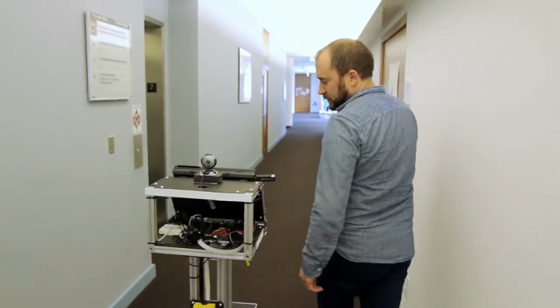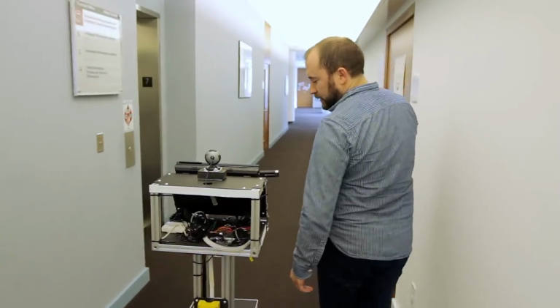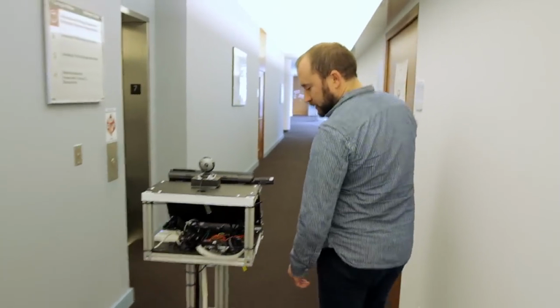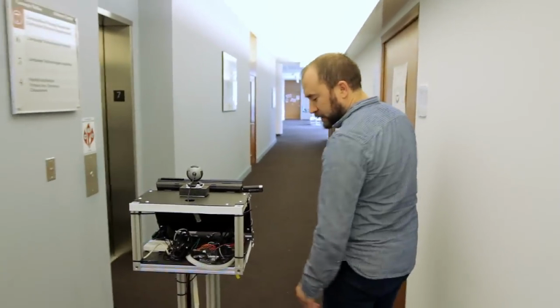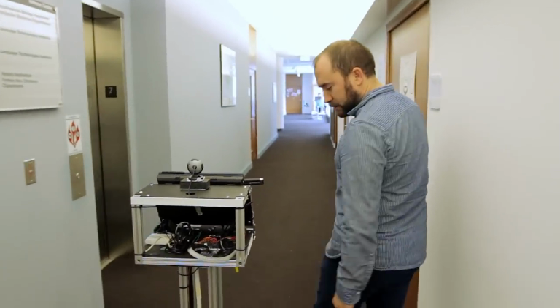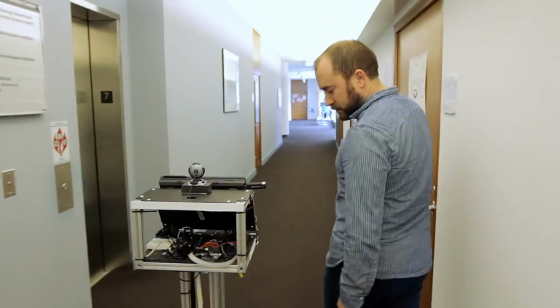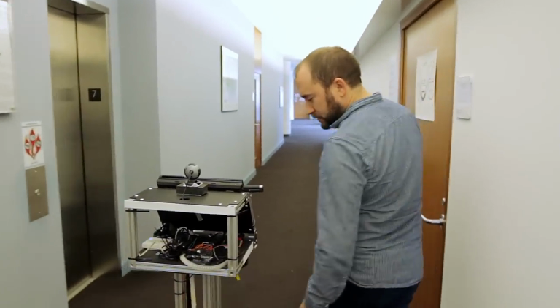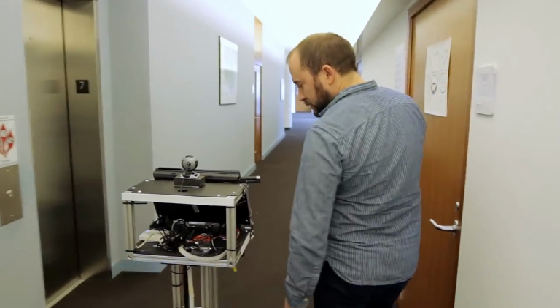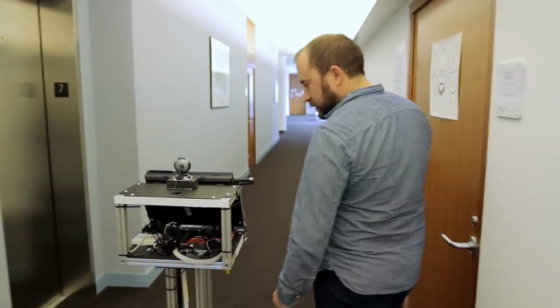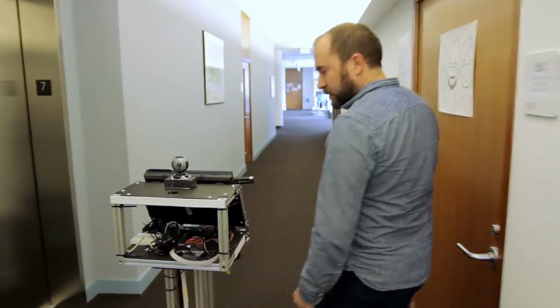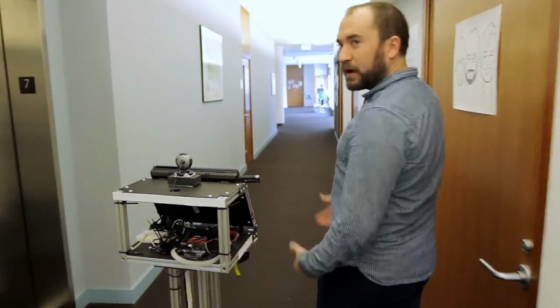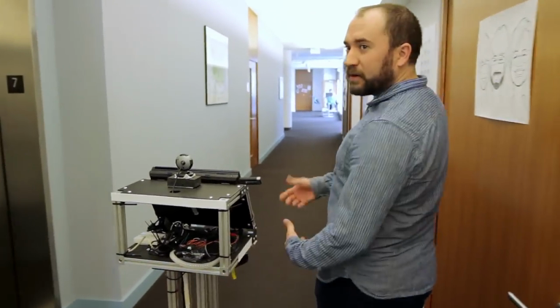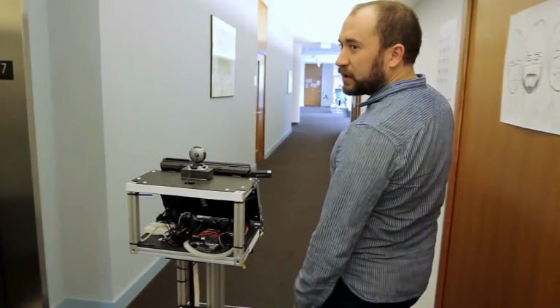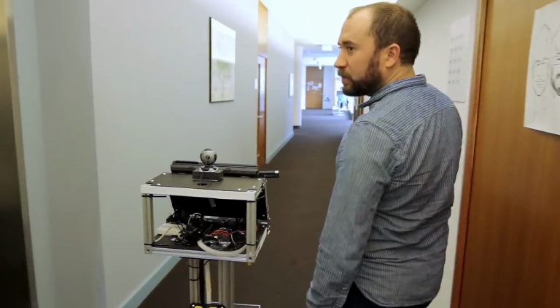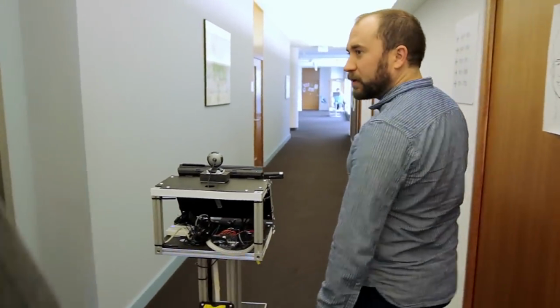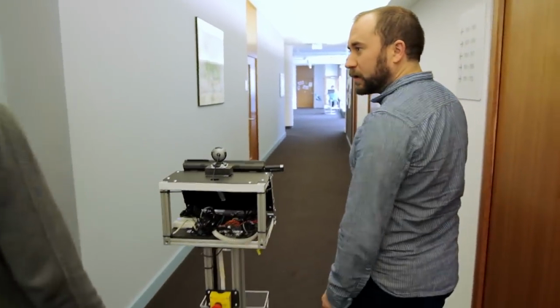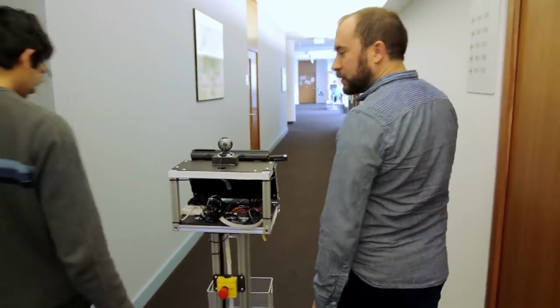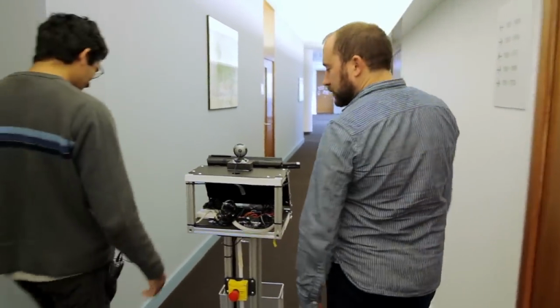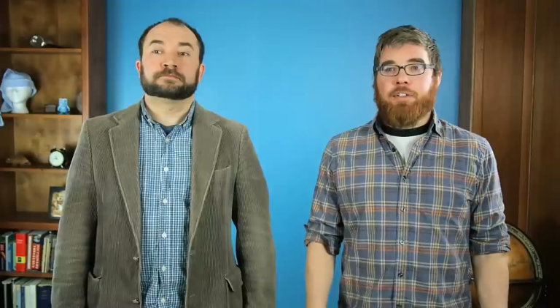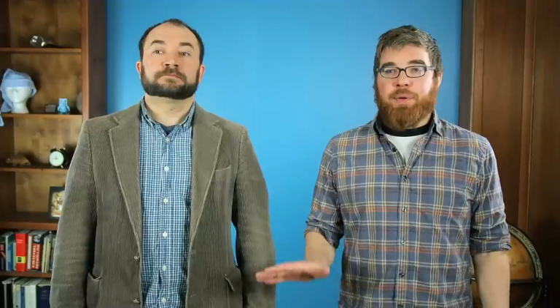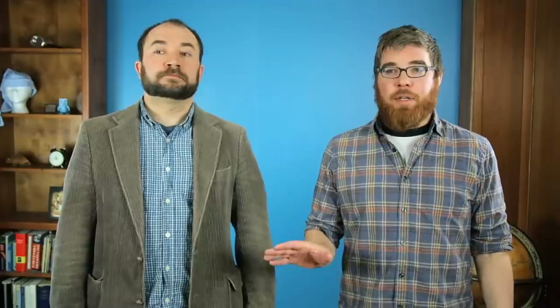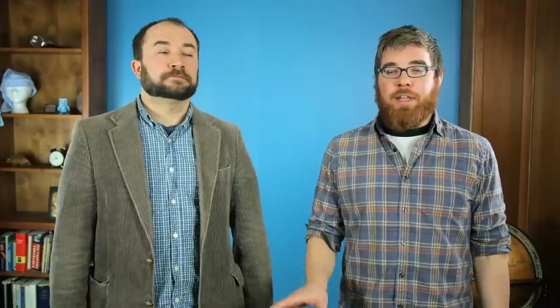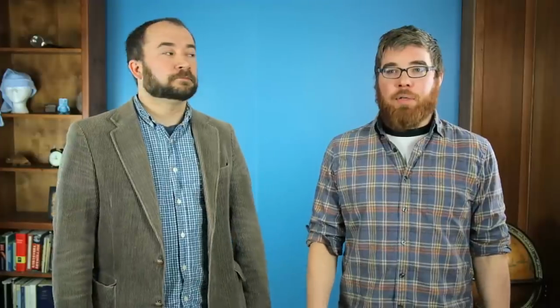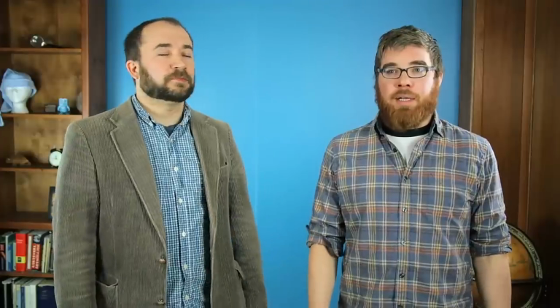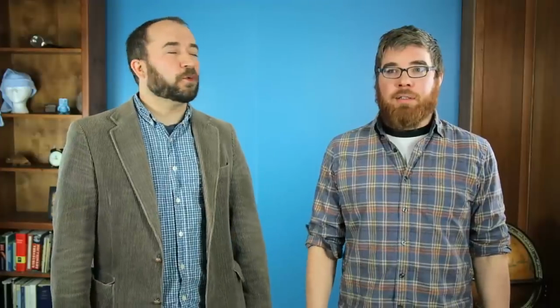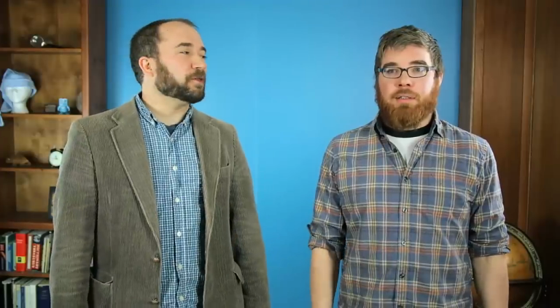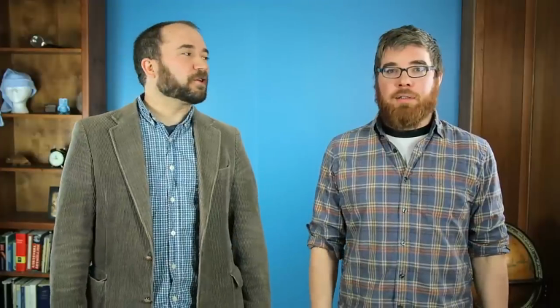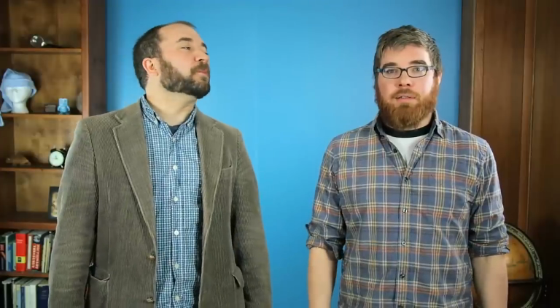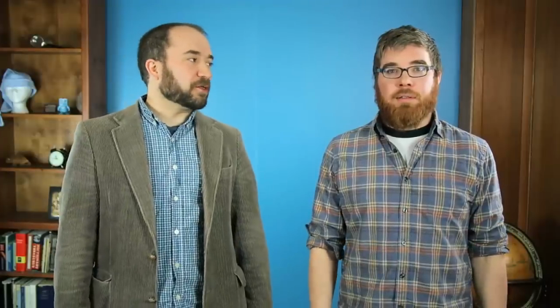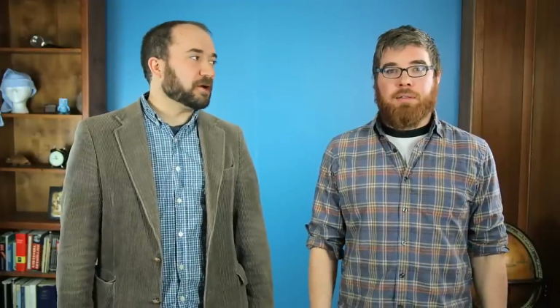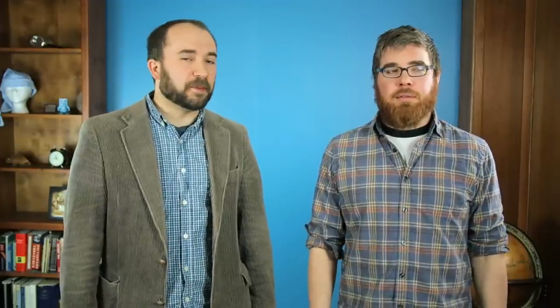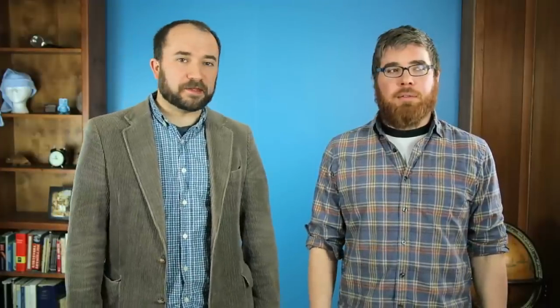How are you doing today? Go and have a conversation with me. Whoa, careful, Craig. You're getting pretty close to that robot. Don't worry, those are co-bots. They're there to help us.